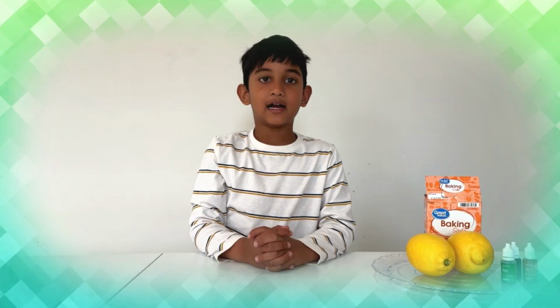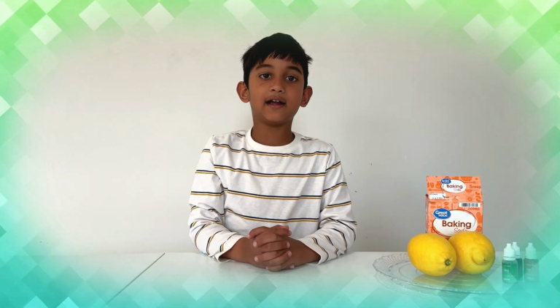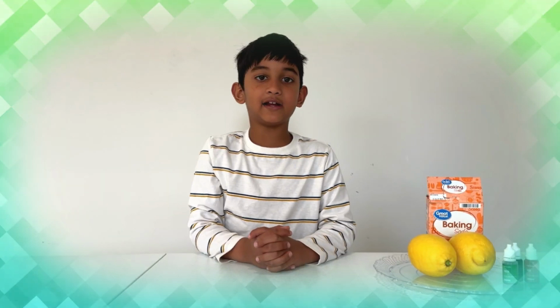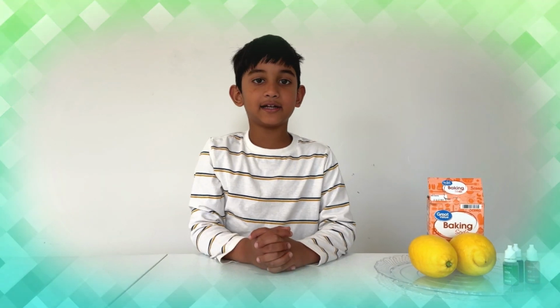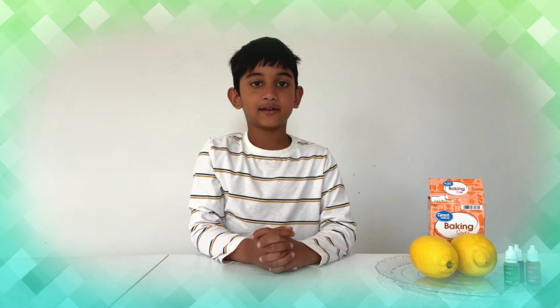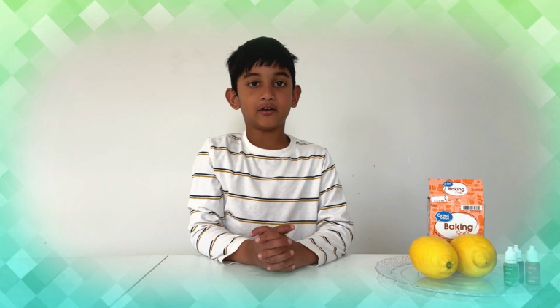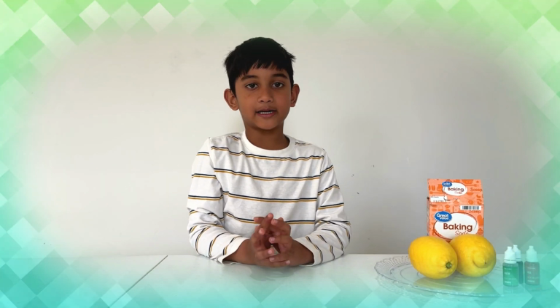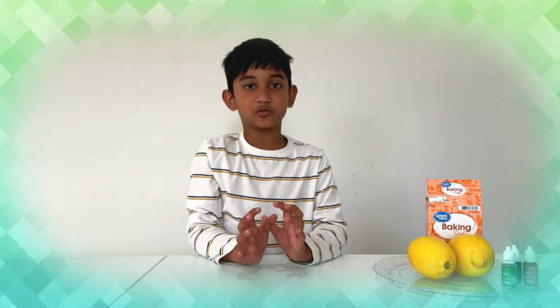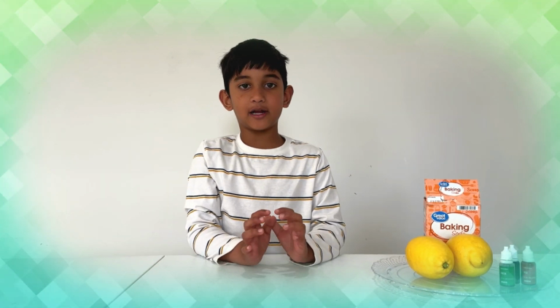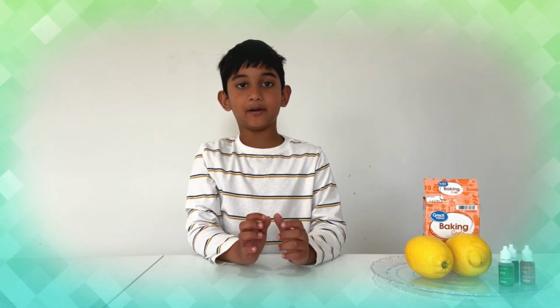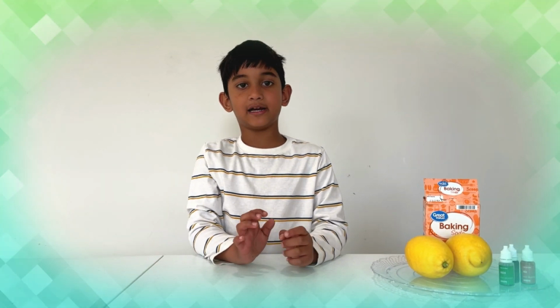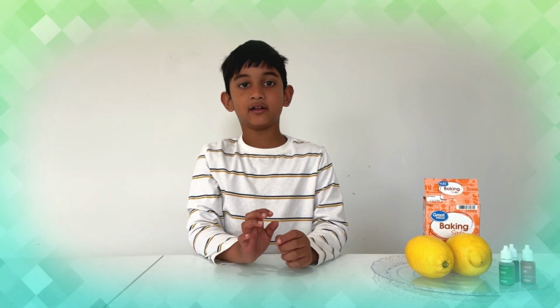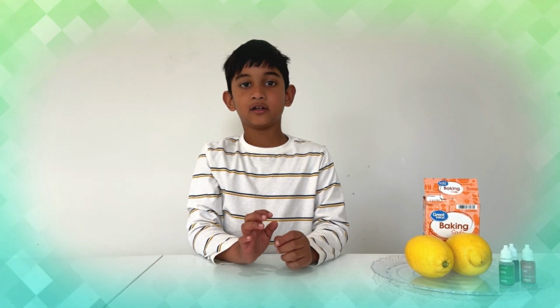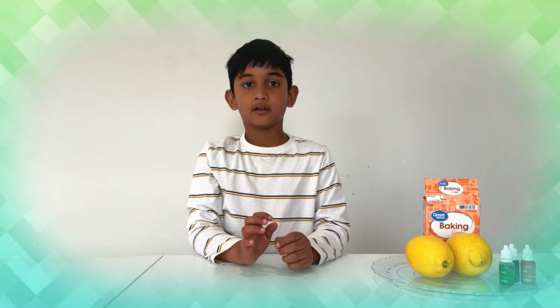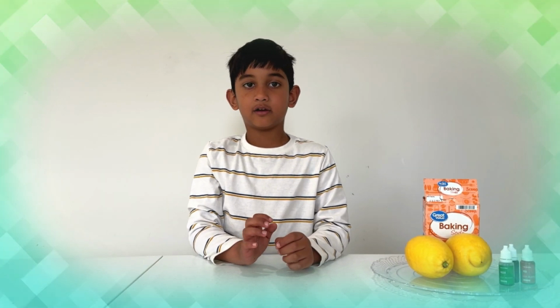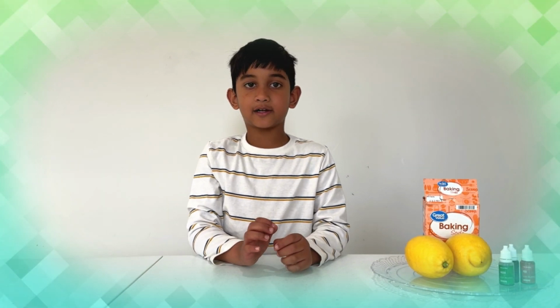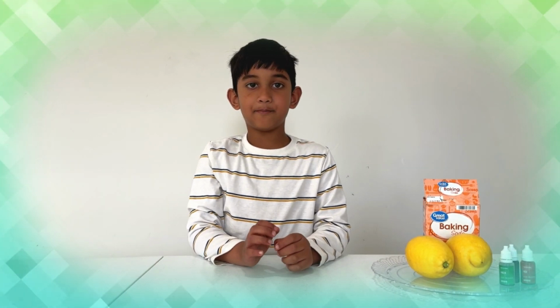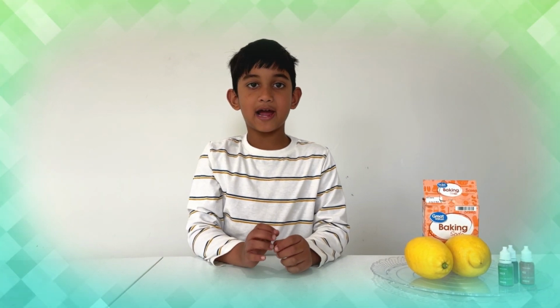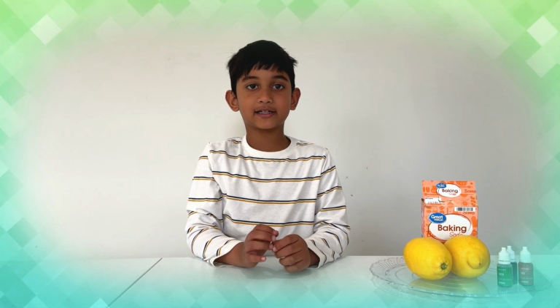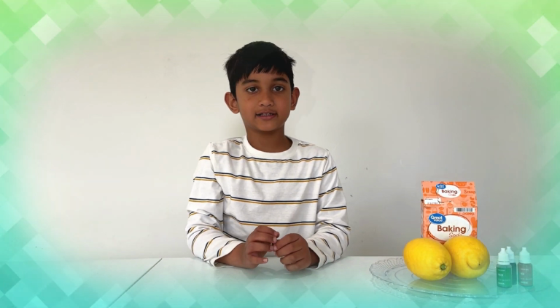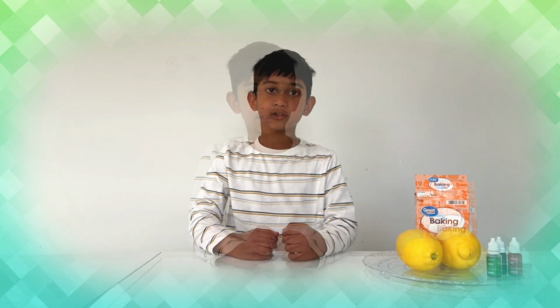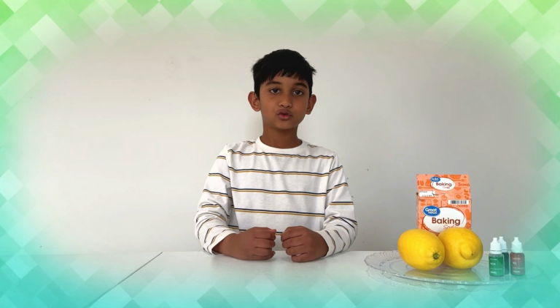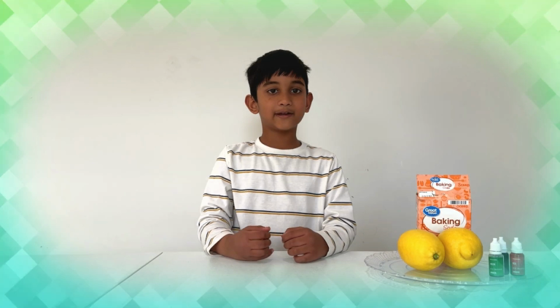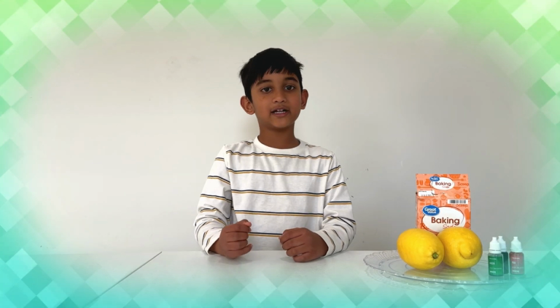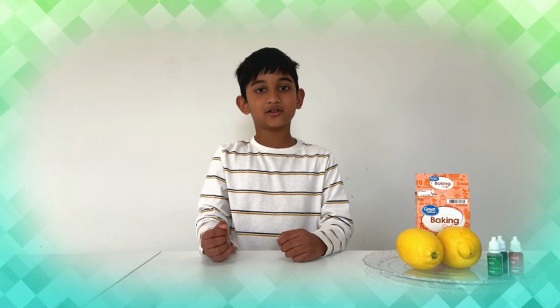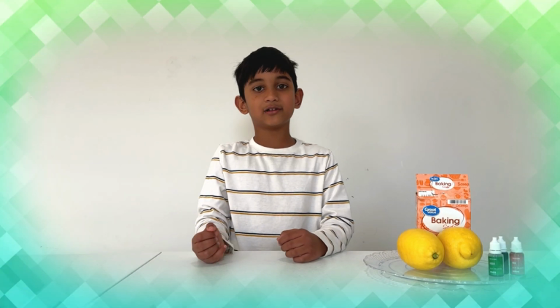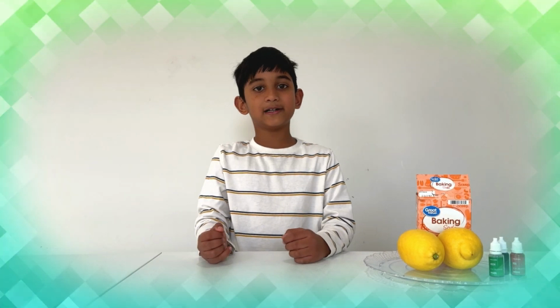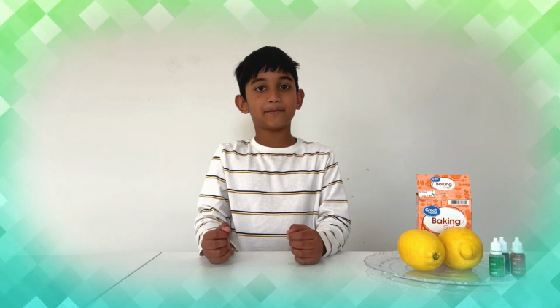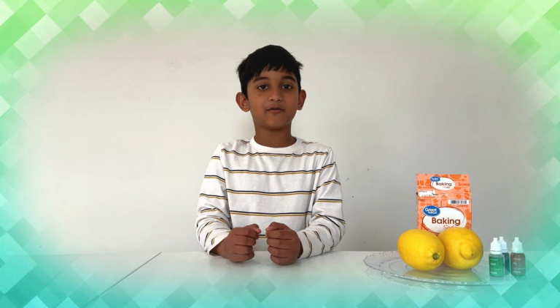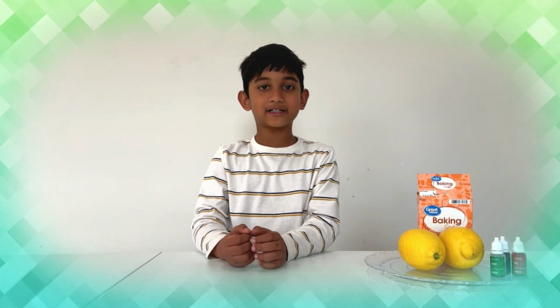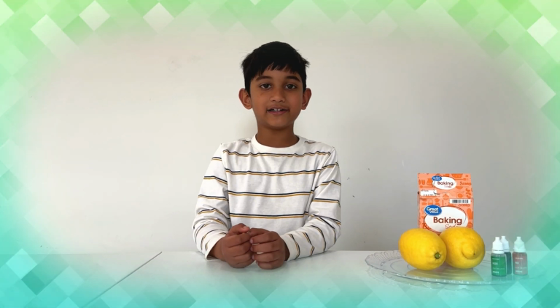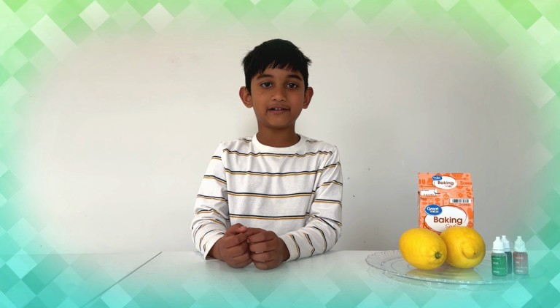Hi friends, welcome to LemonAid. Welcome back. Today we are doing lemon vodka now.